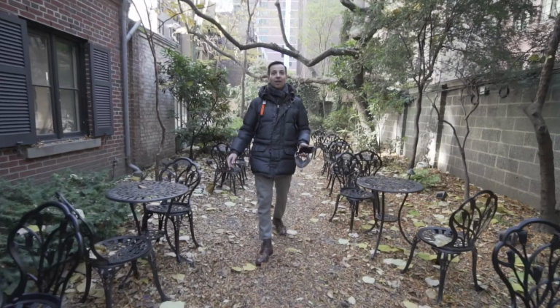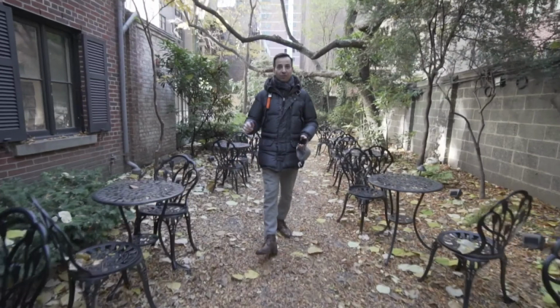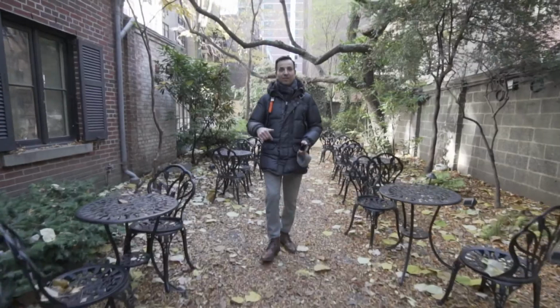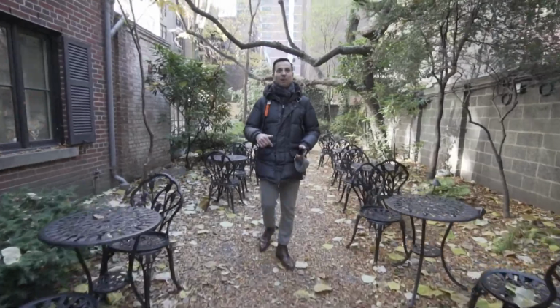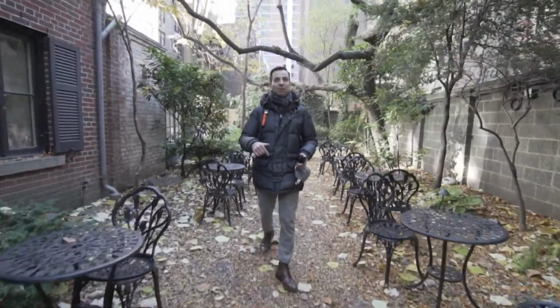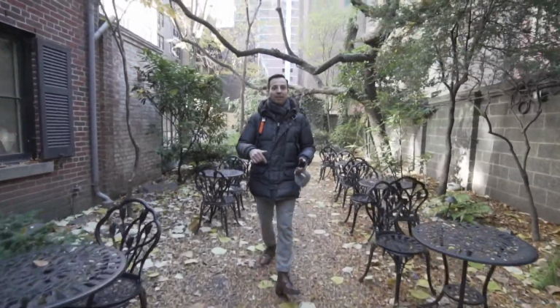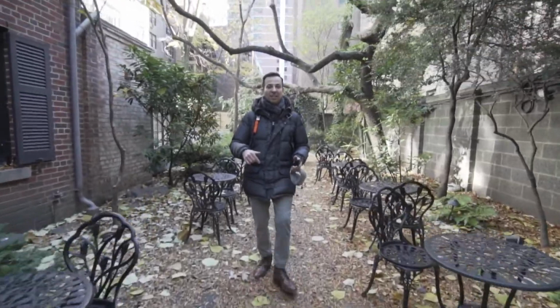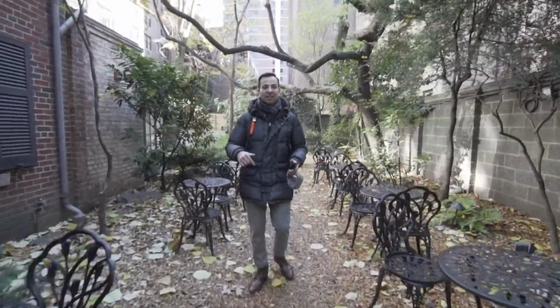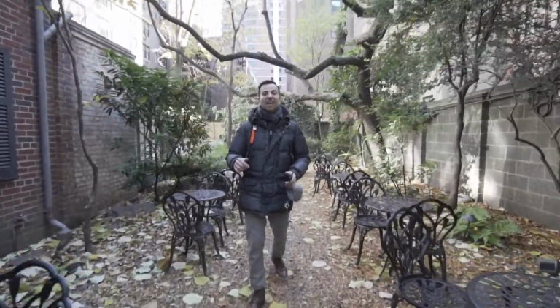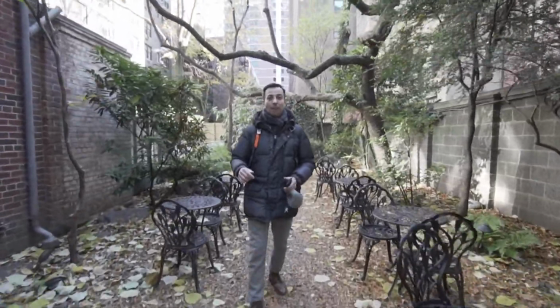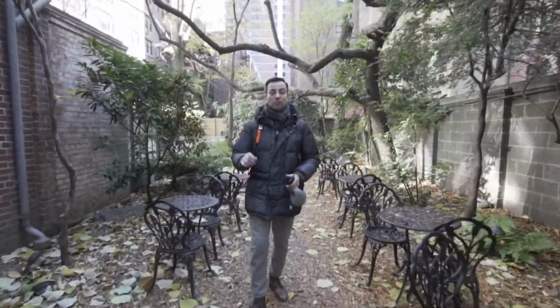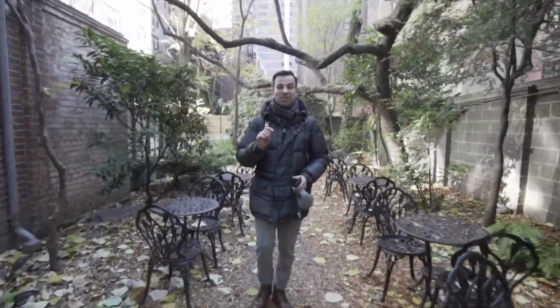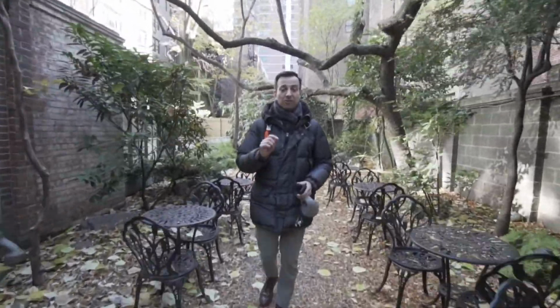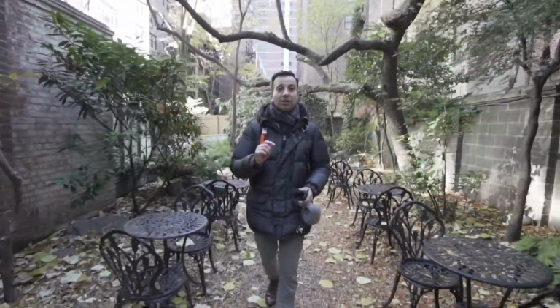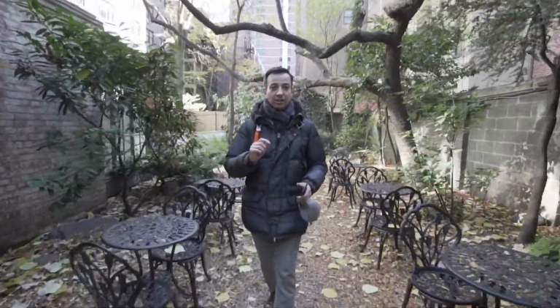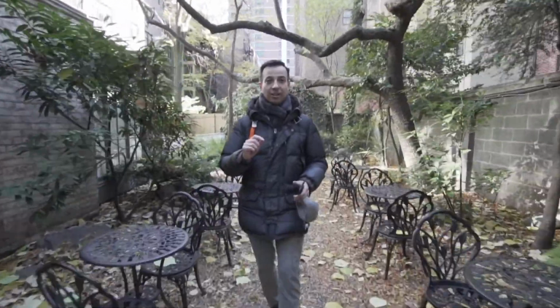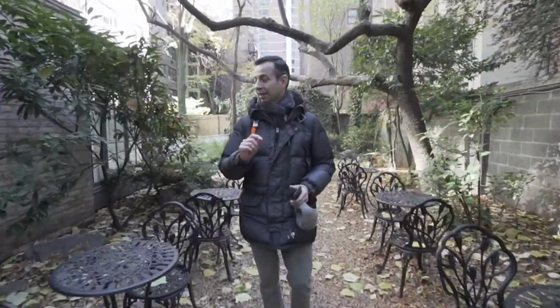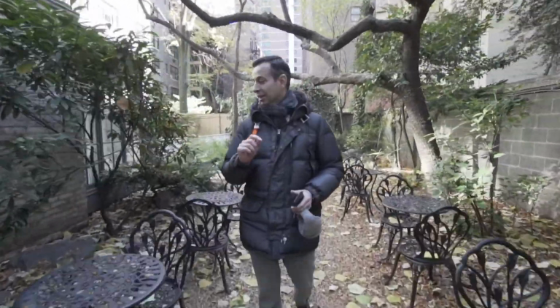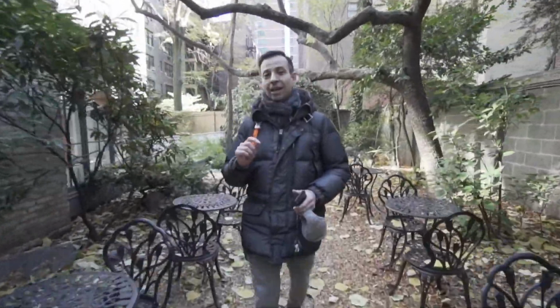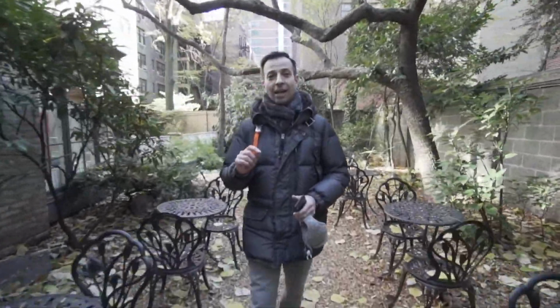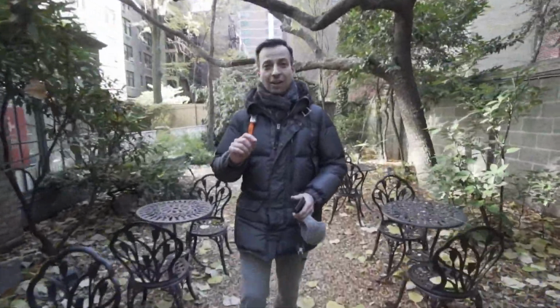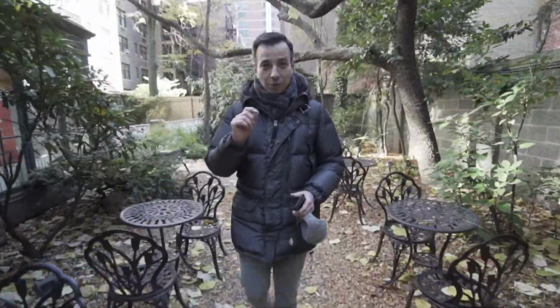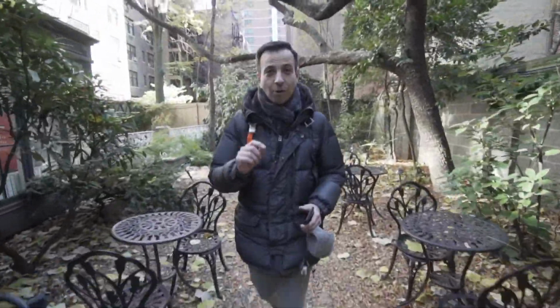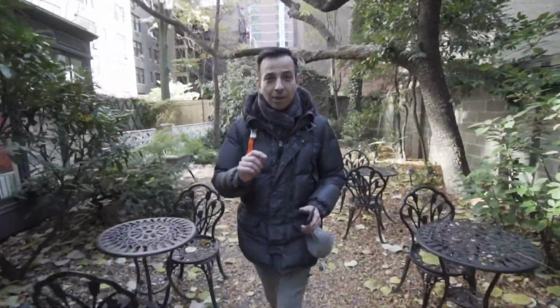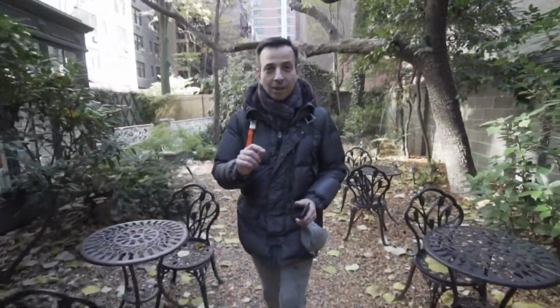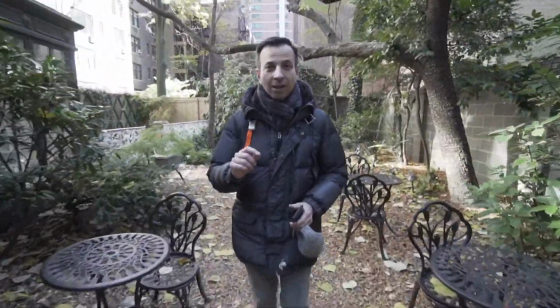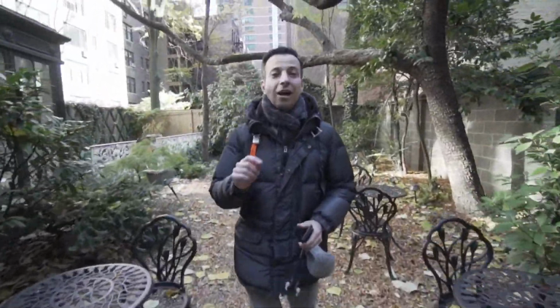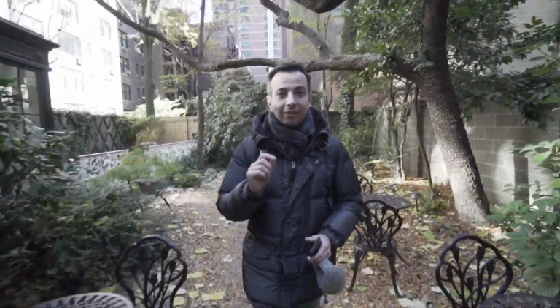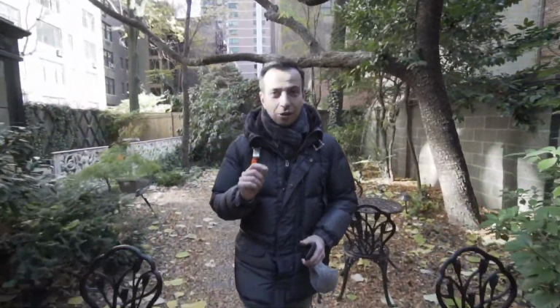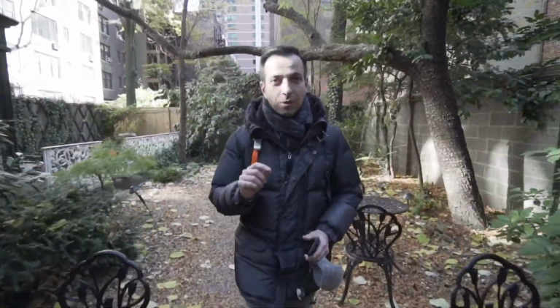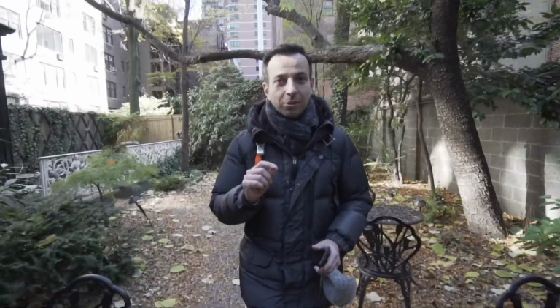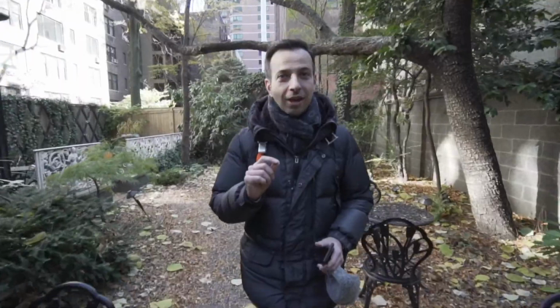This apartment comes with a secret garden. And if you call me, I'll tell you where it's located.